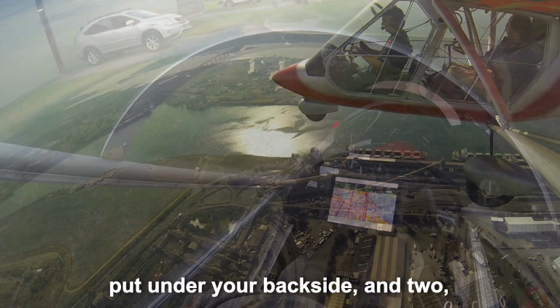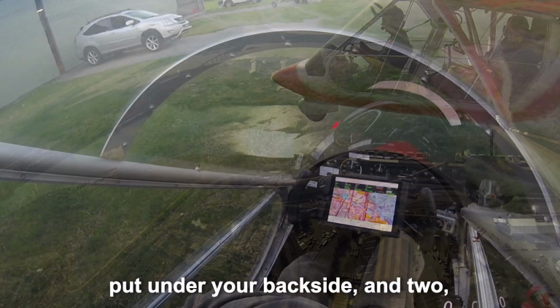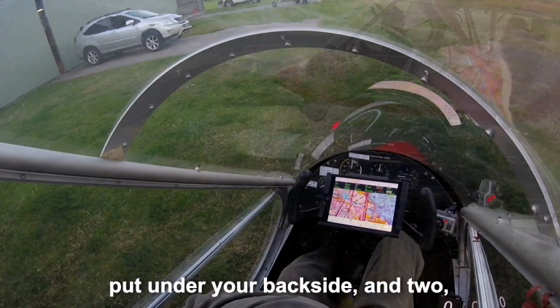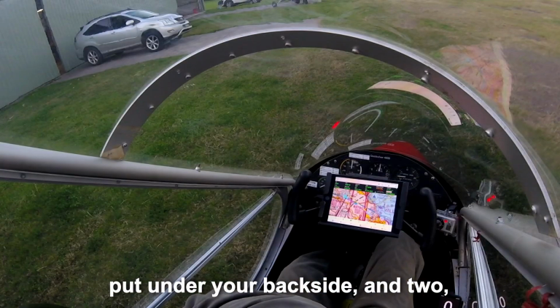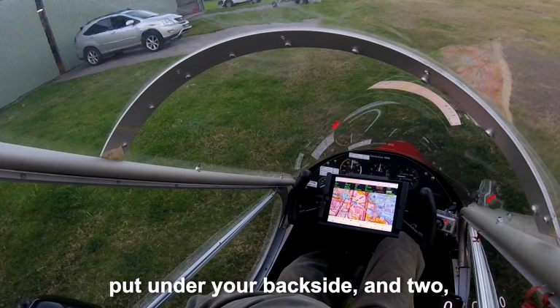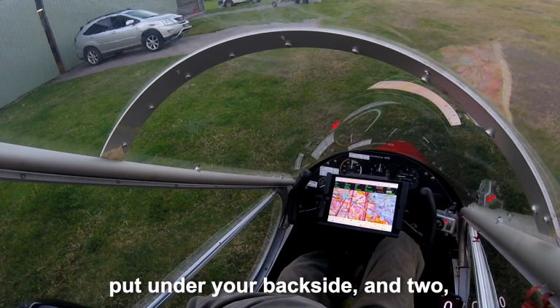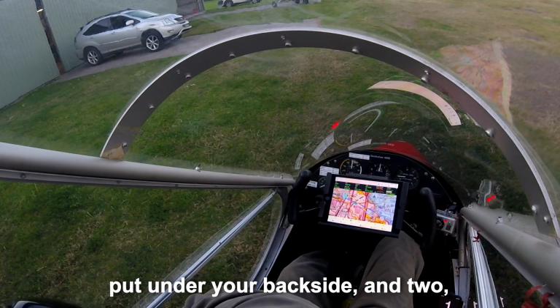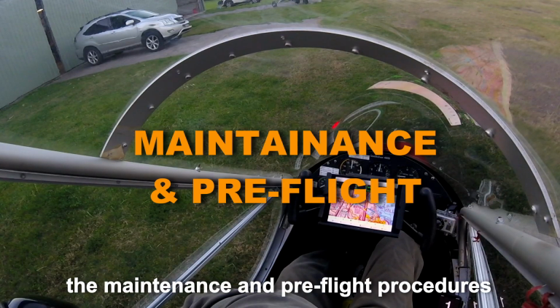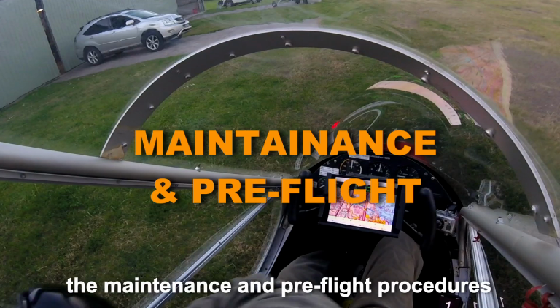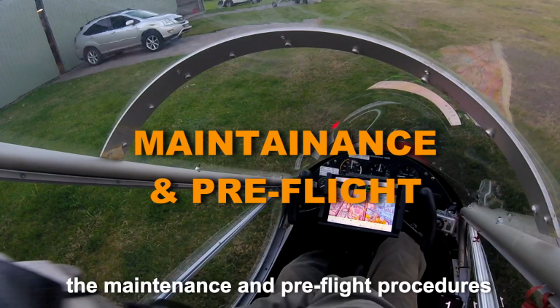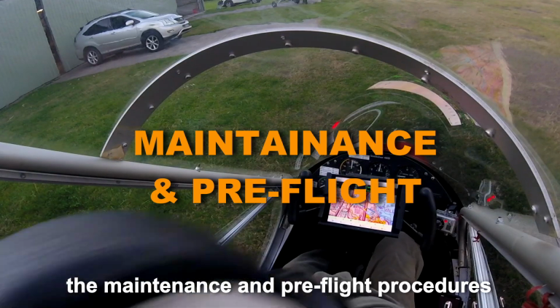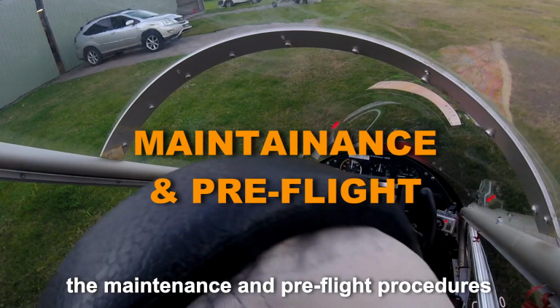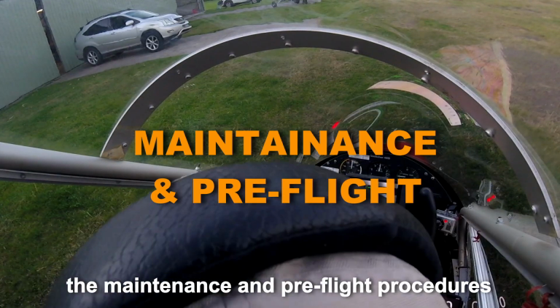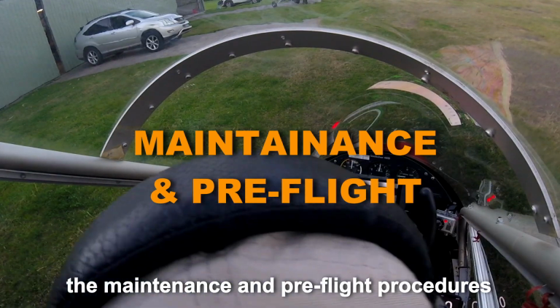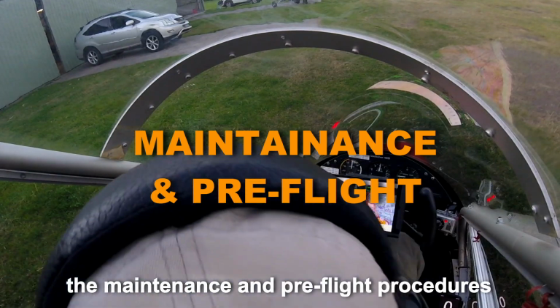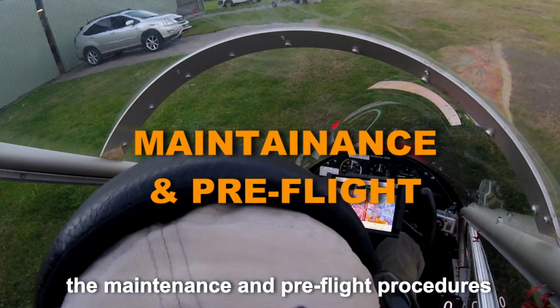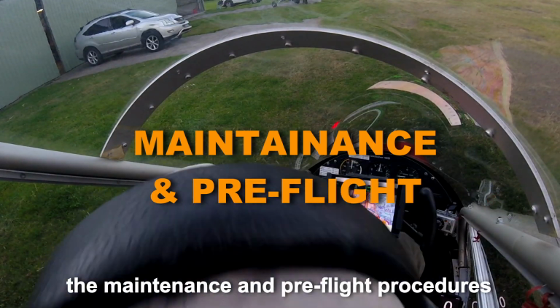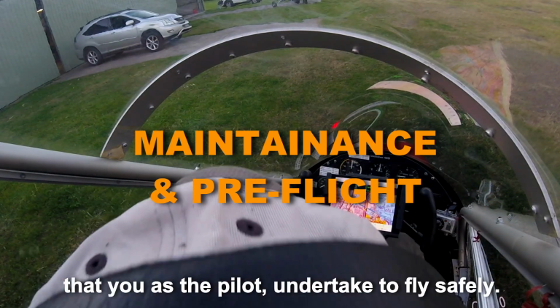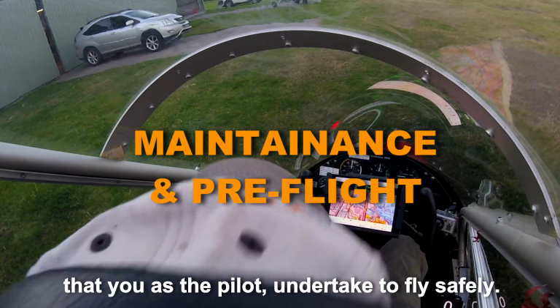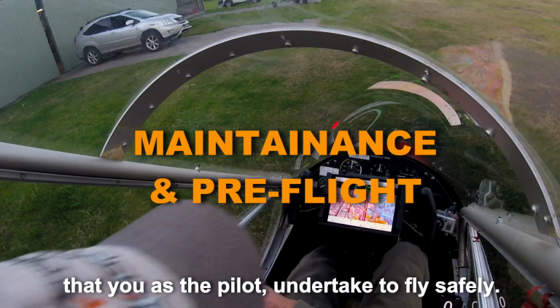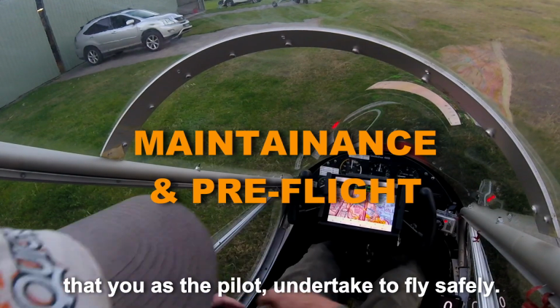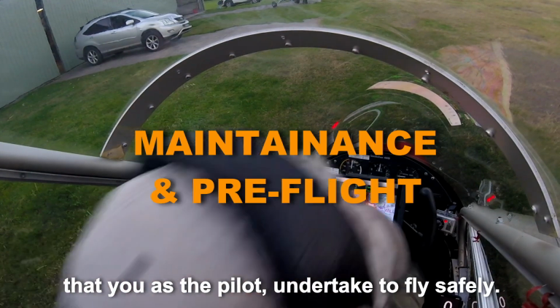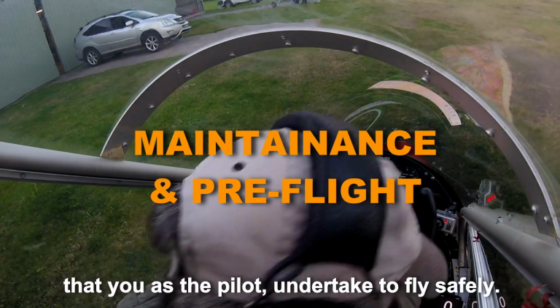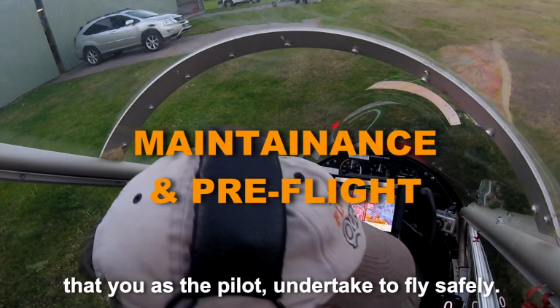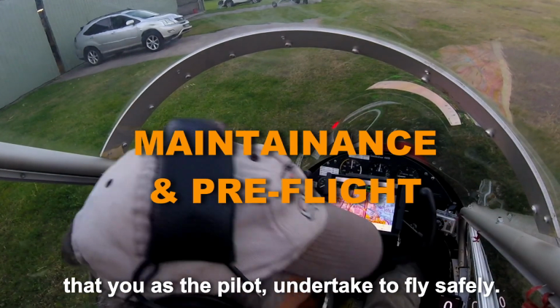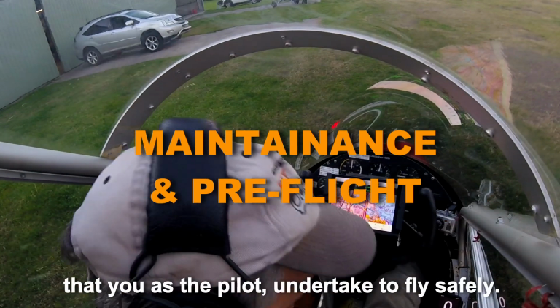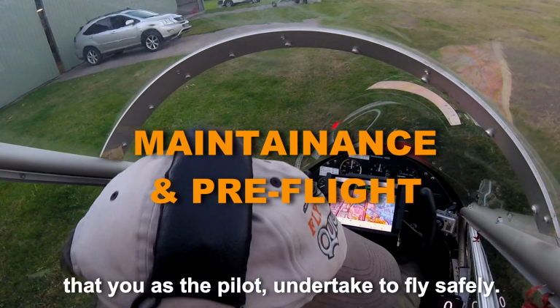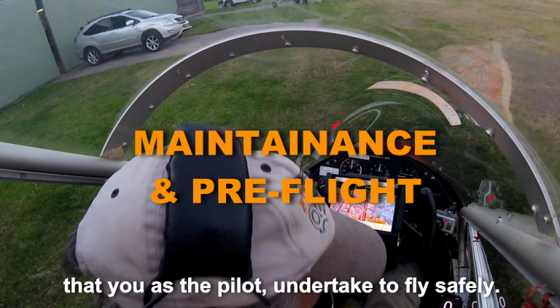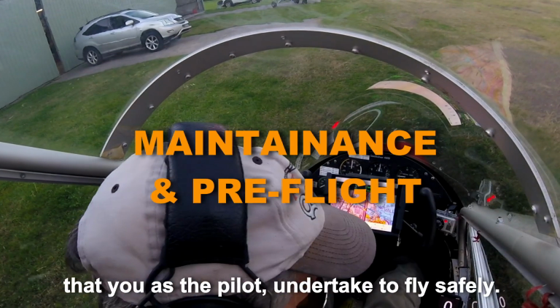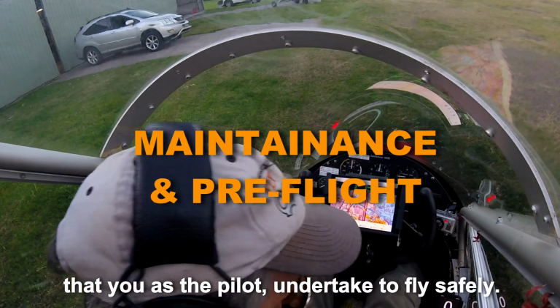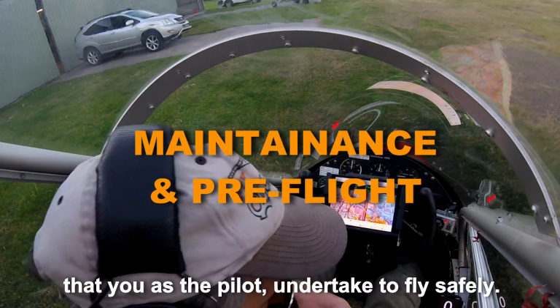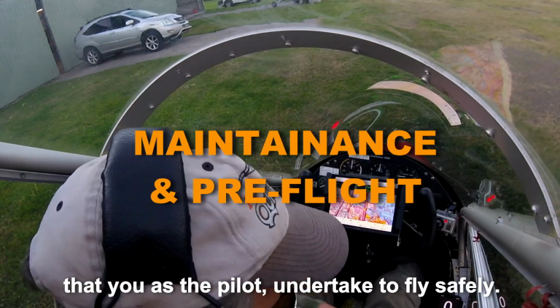And two, the maintenance and pre-flight procedures that you, as the pilot, undertake to fly safely.